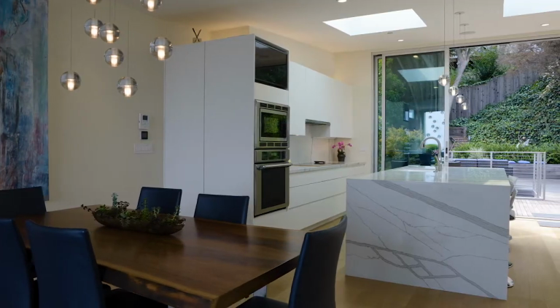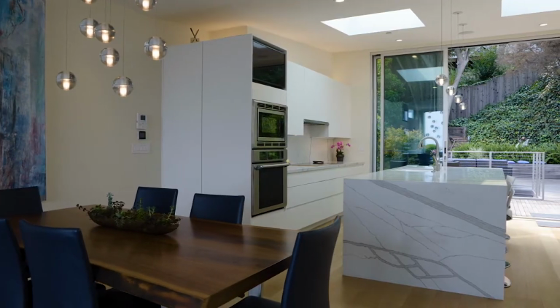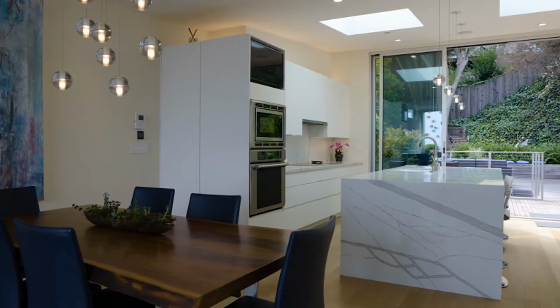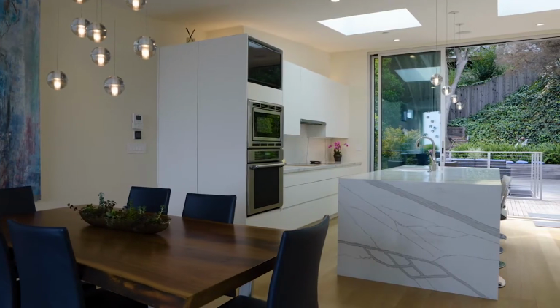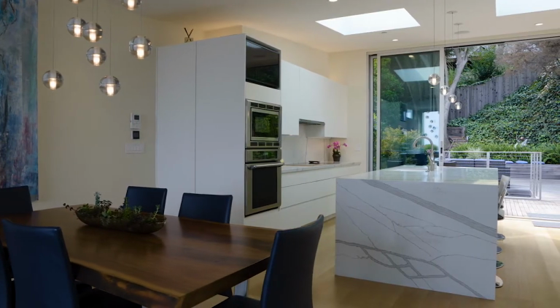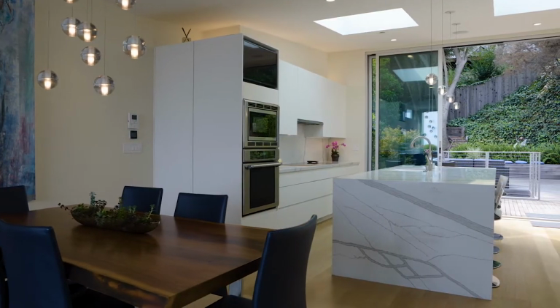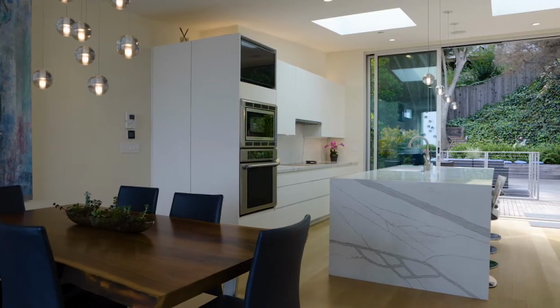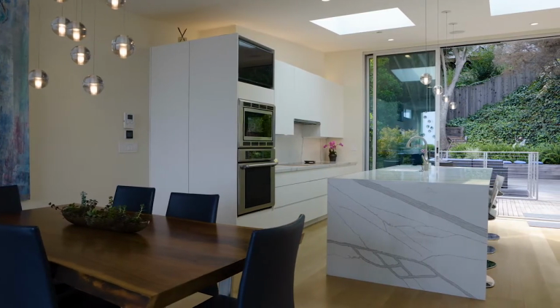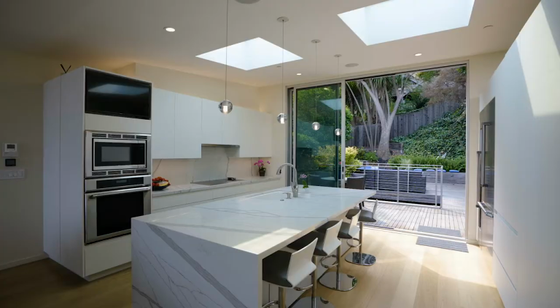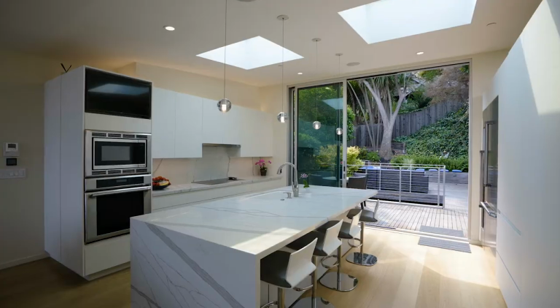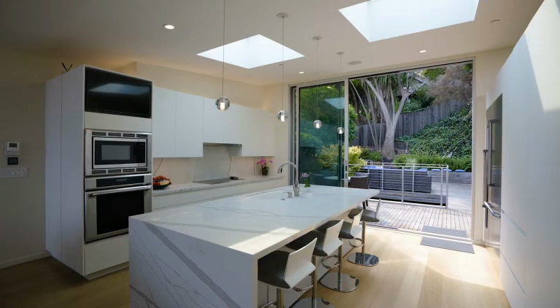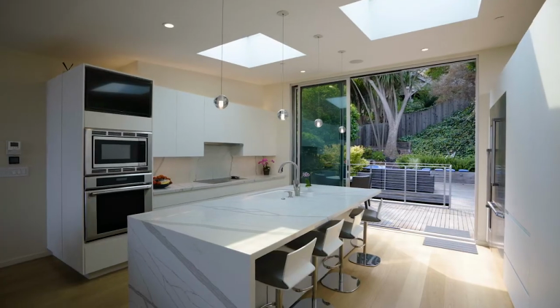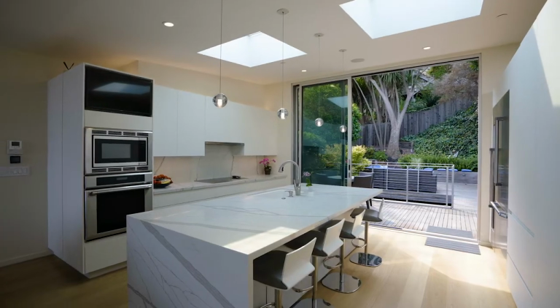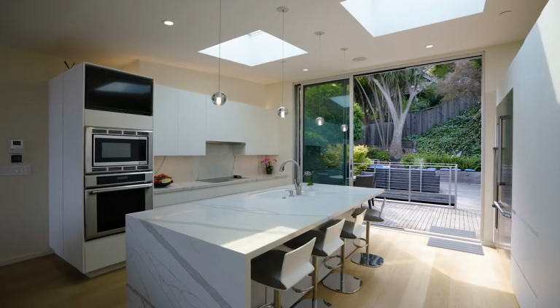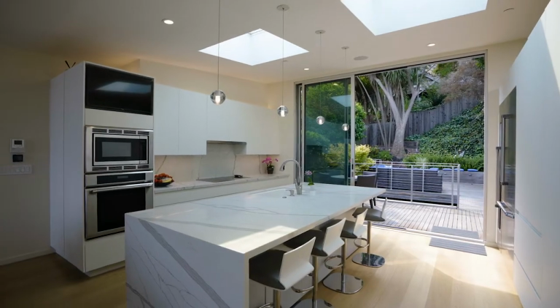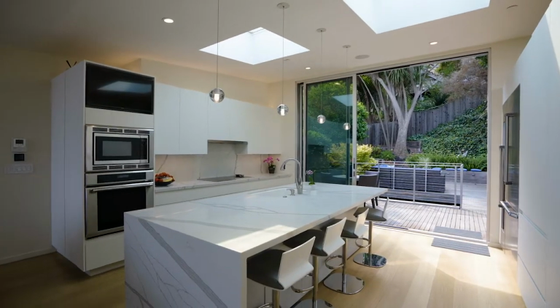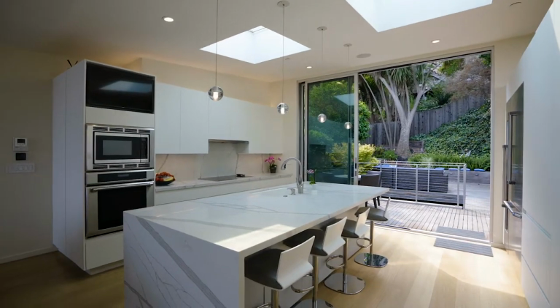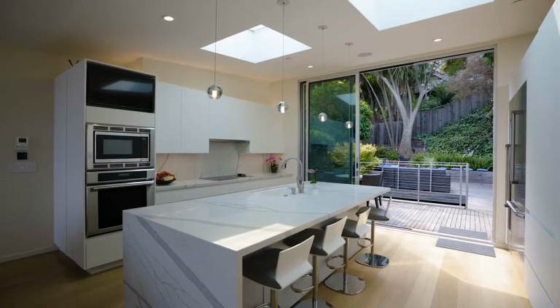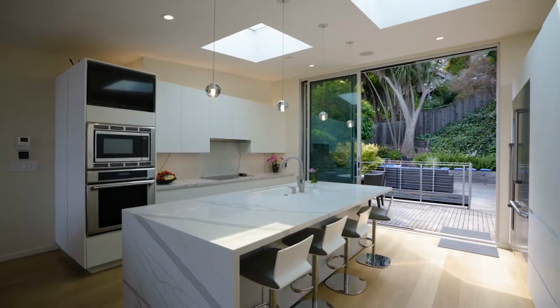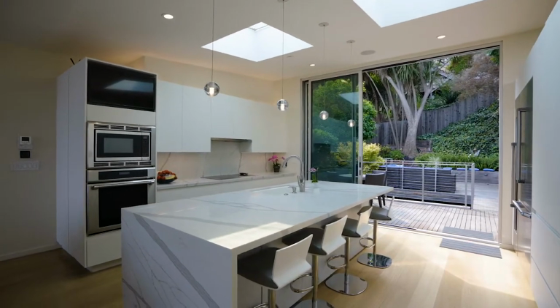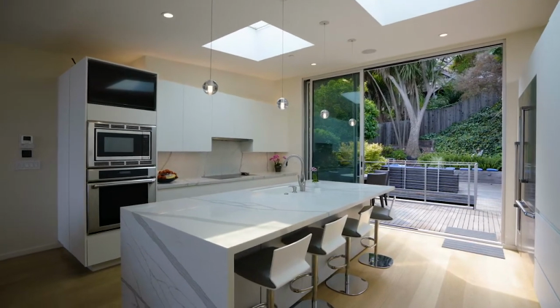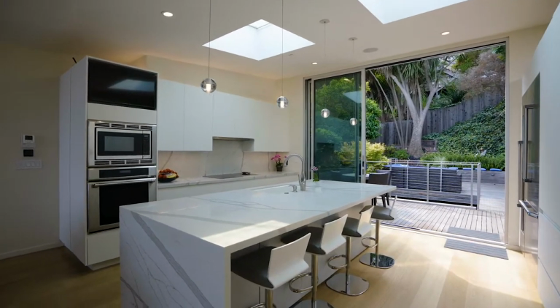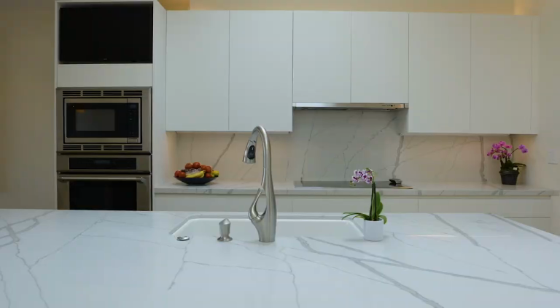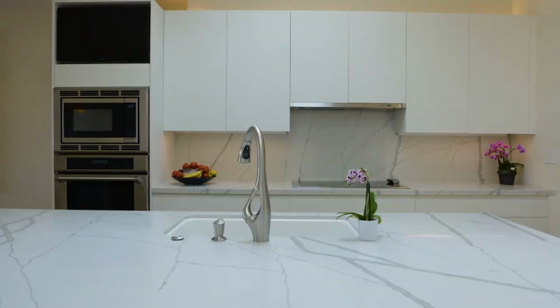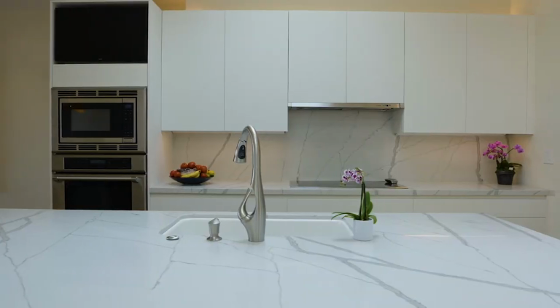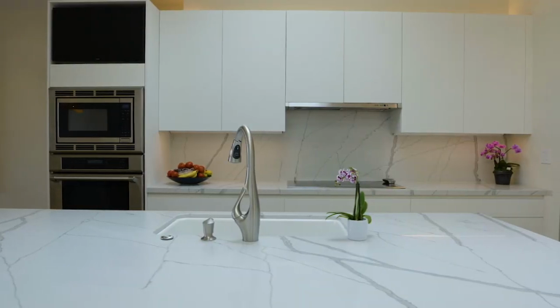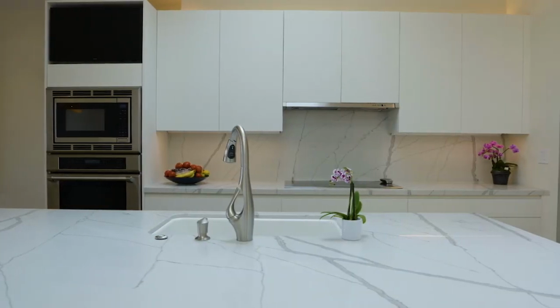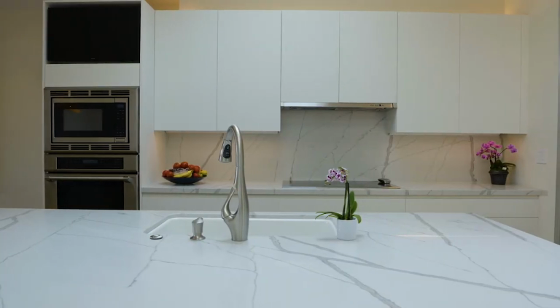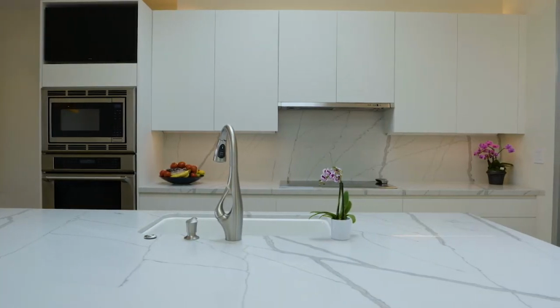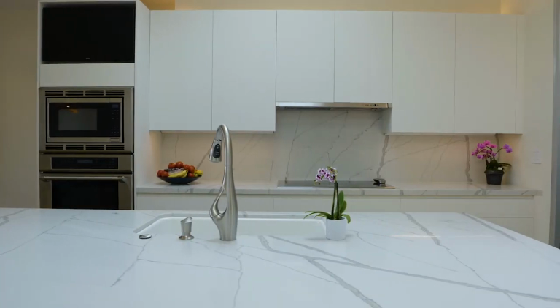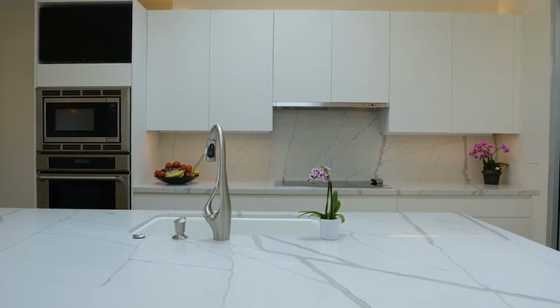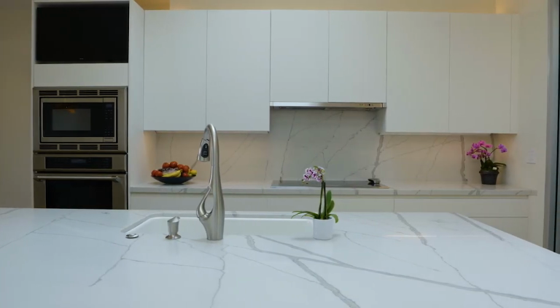The gourmet kitchen with its Thermador appliances and gorgeous island will appease your inner Iron Chef.